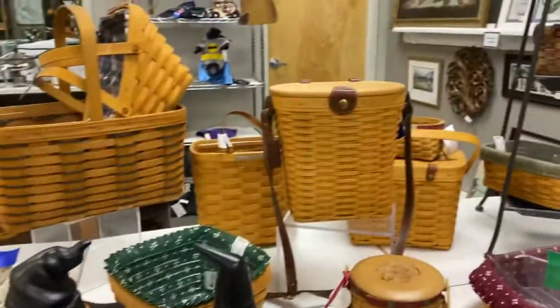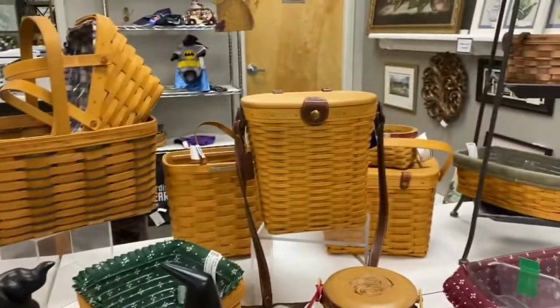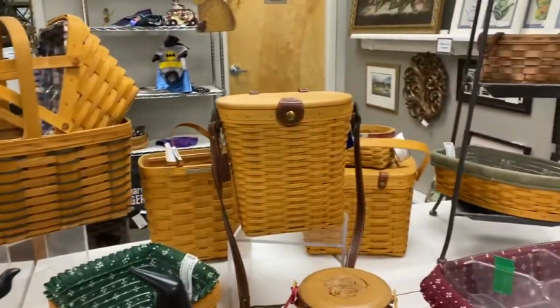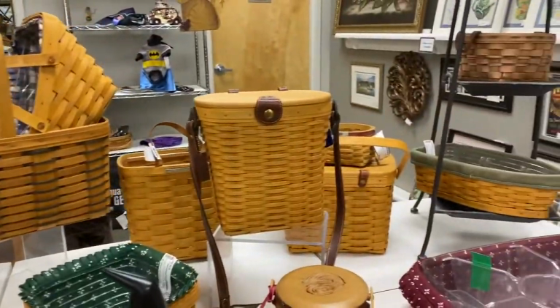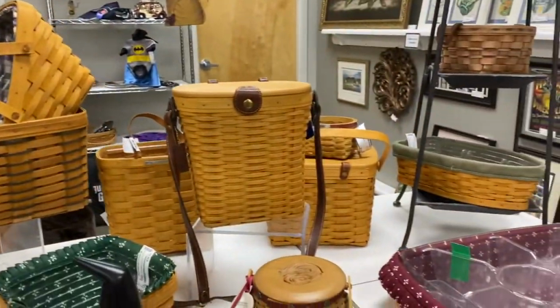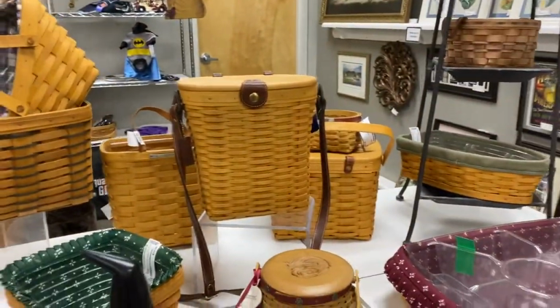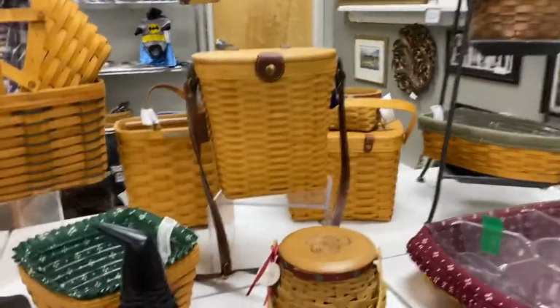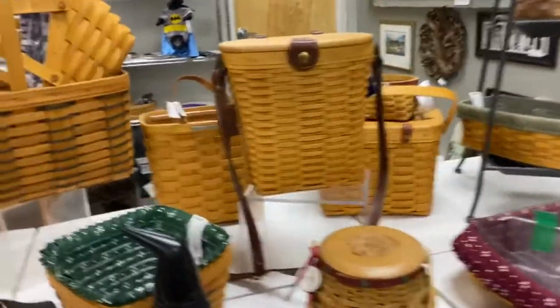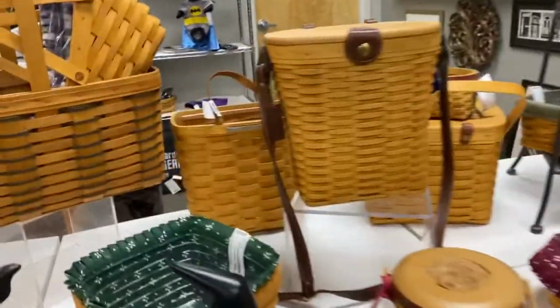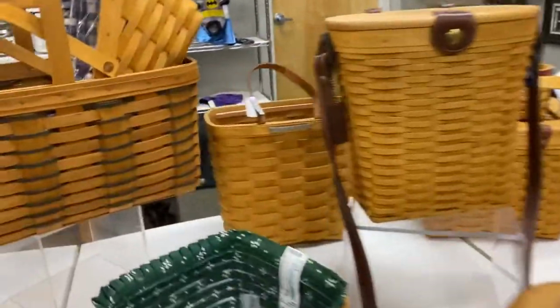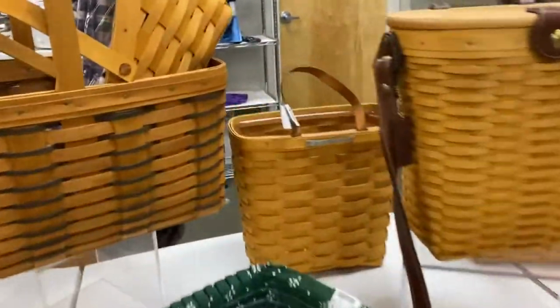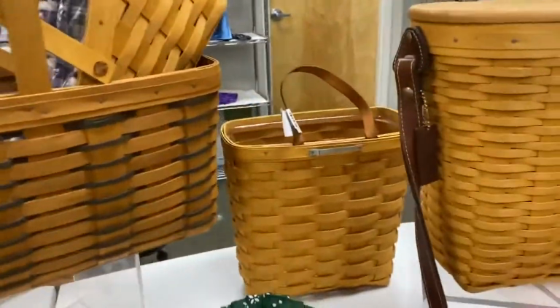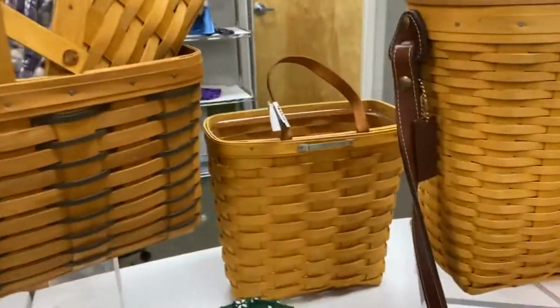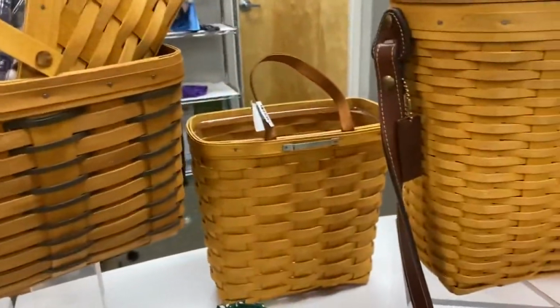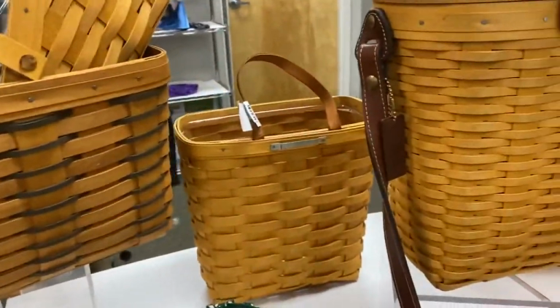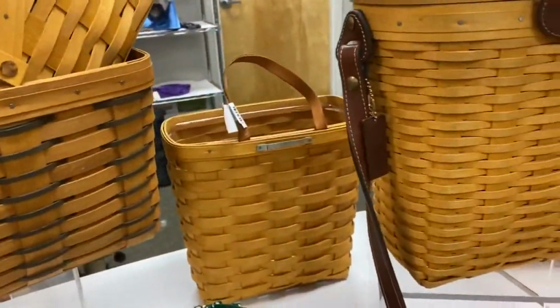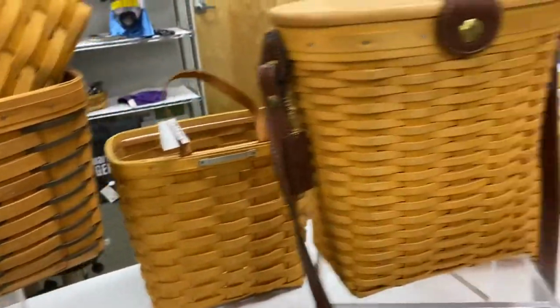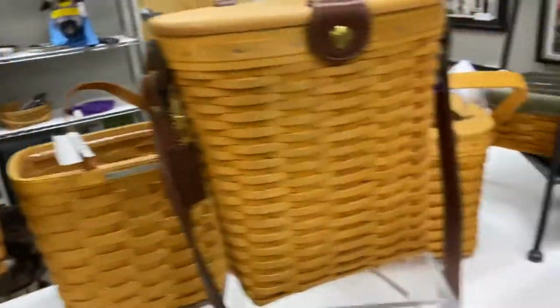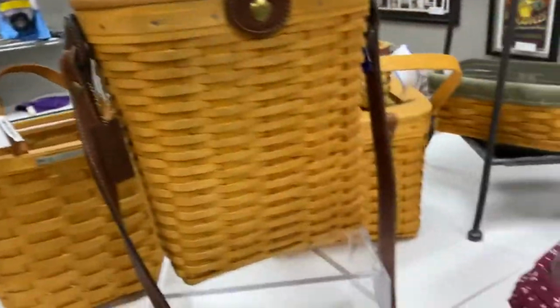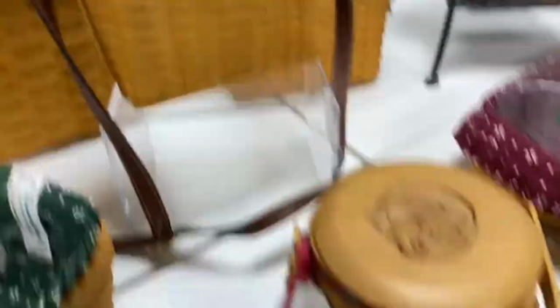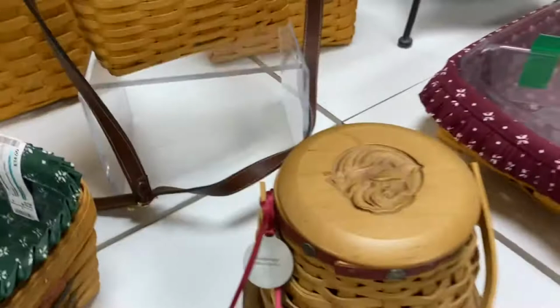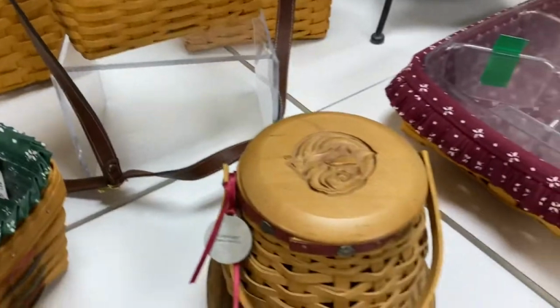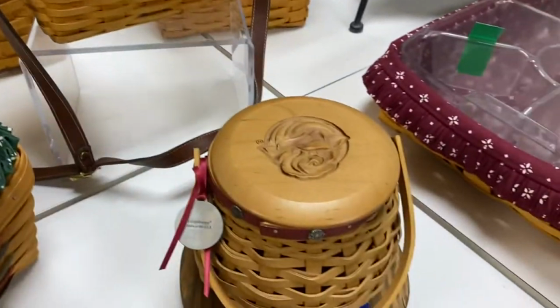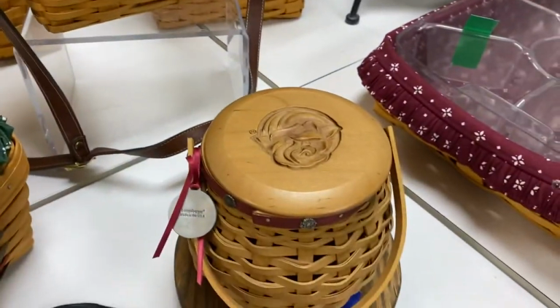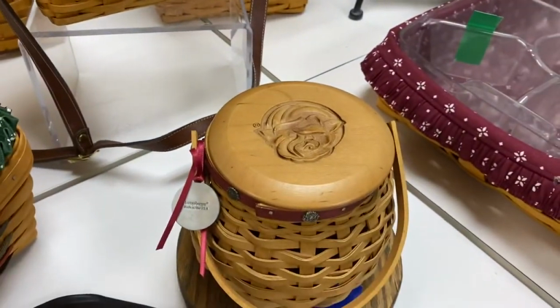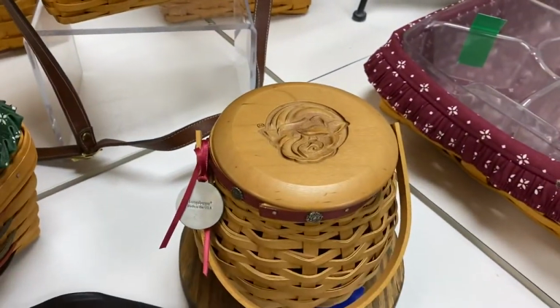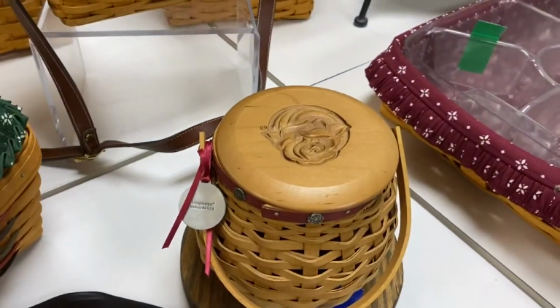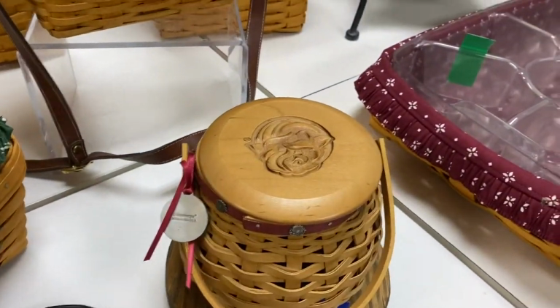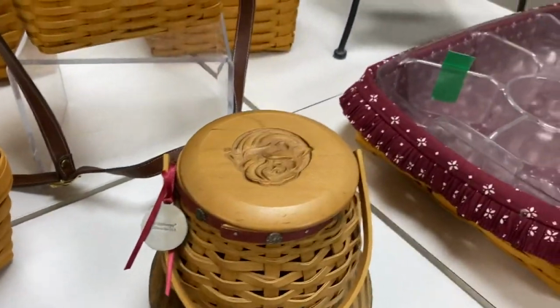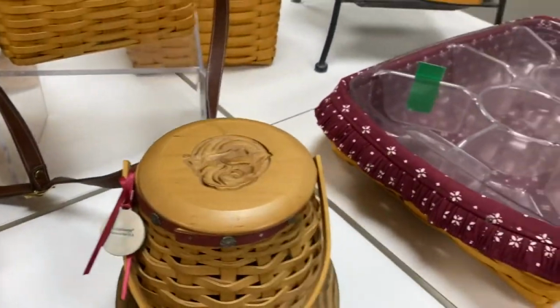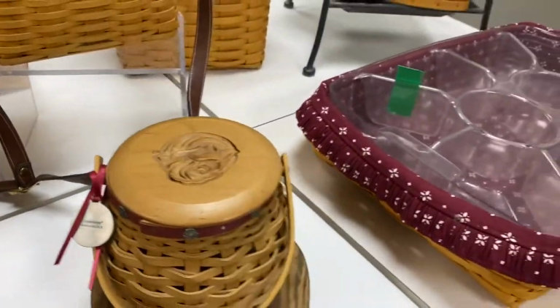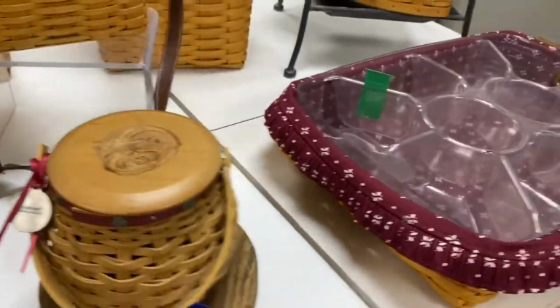Moving on over, check that one out back there. You can hang that up on the wall. Pretty rose on the top of that one.